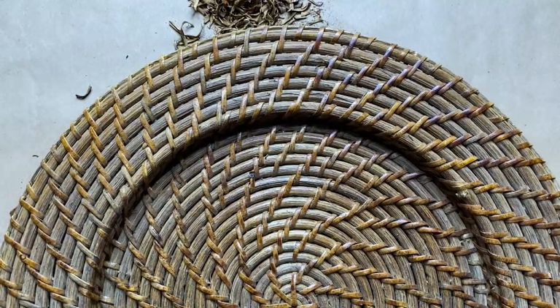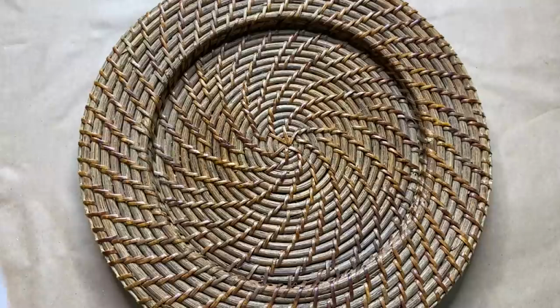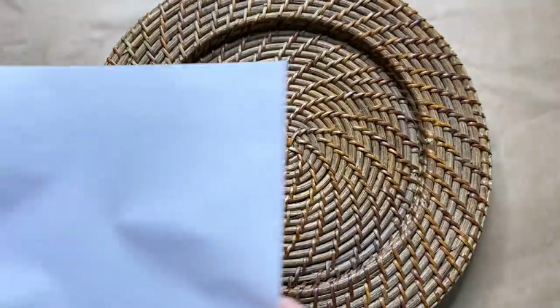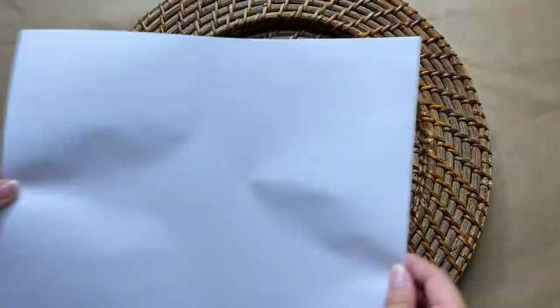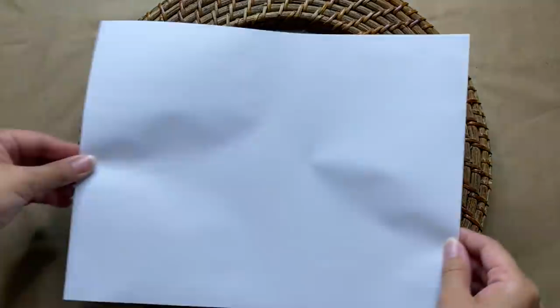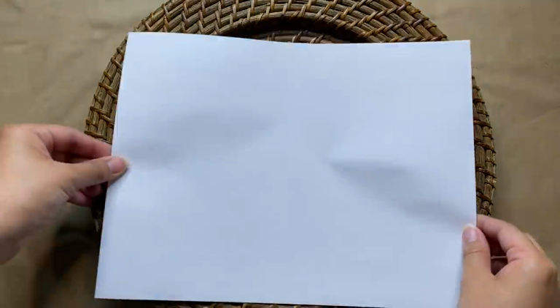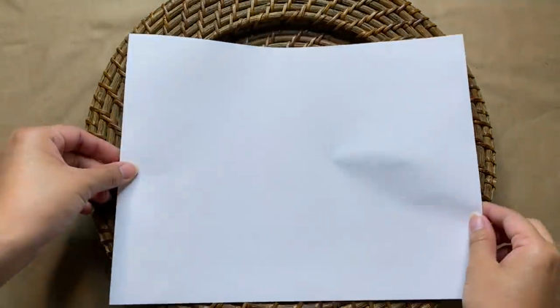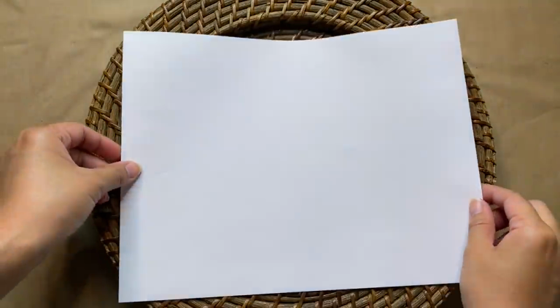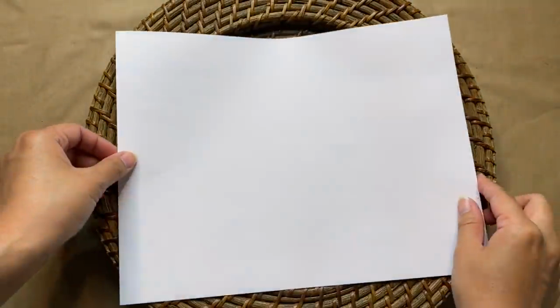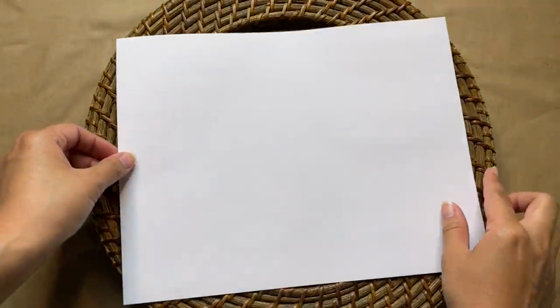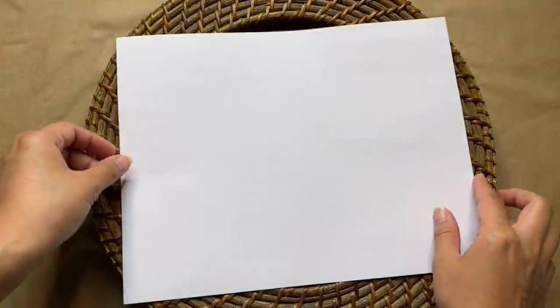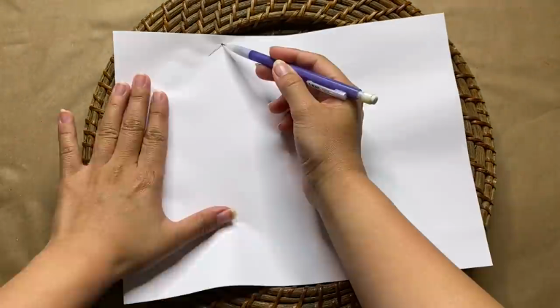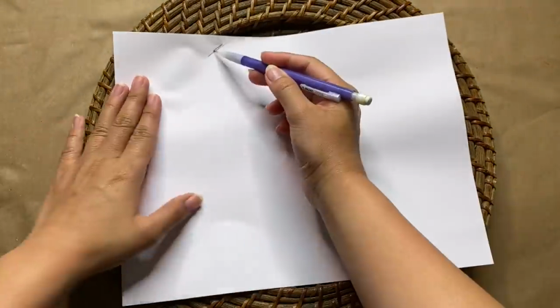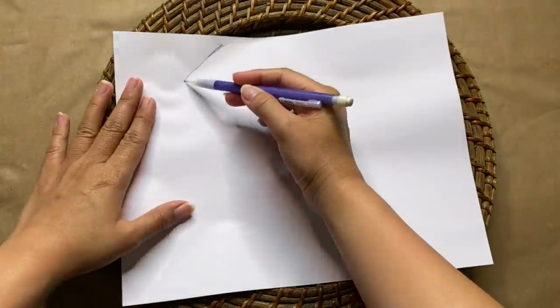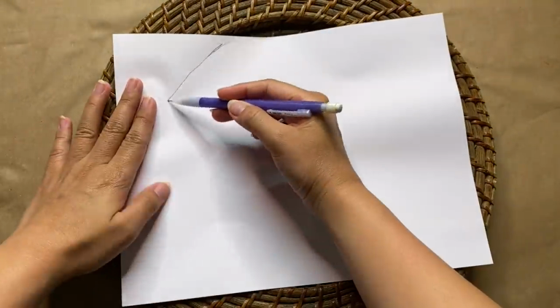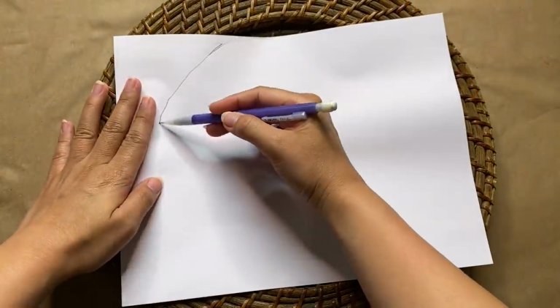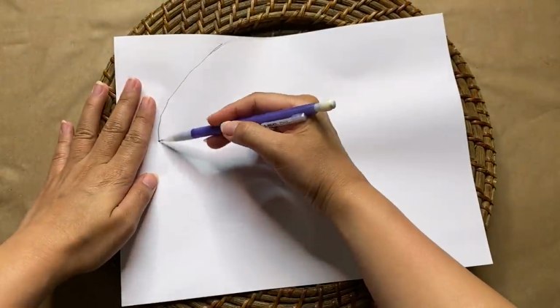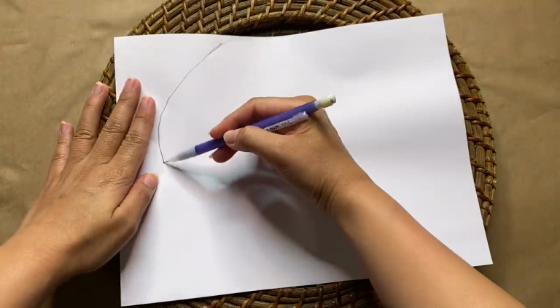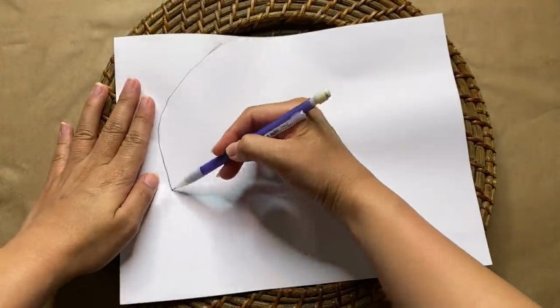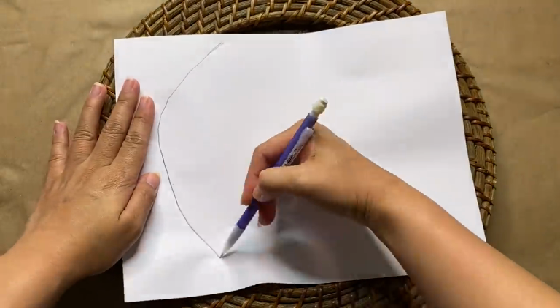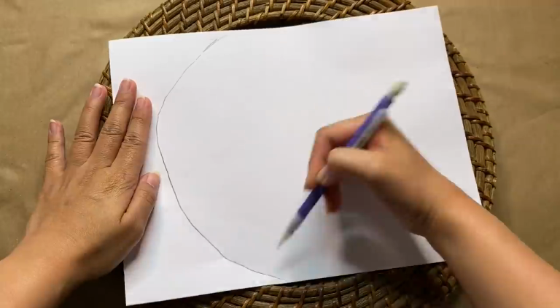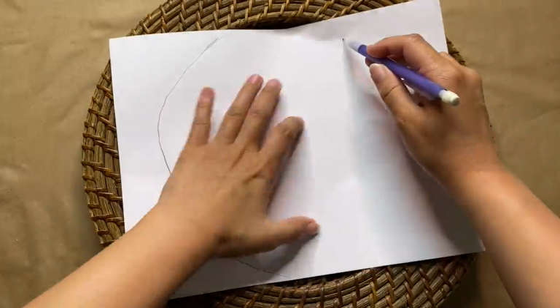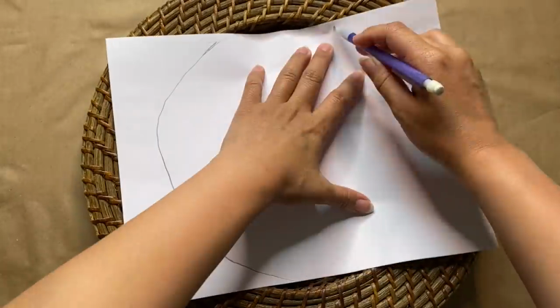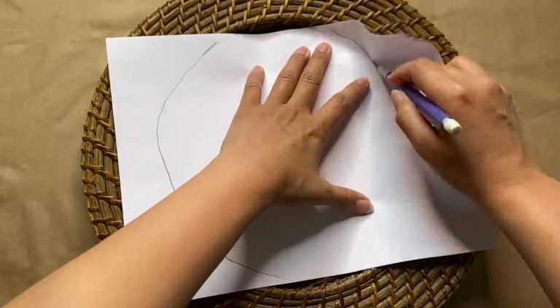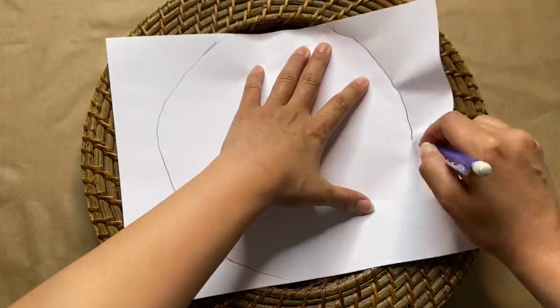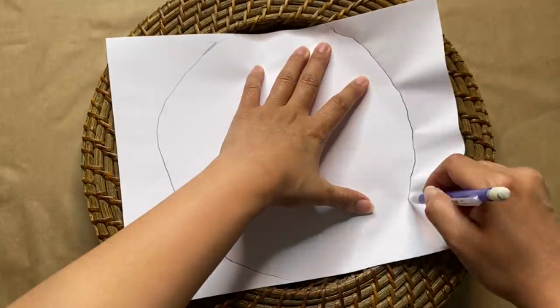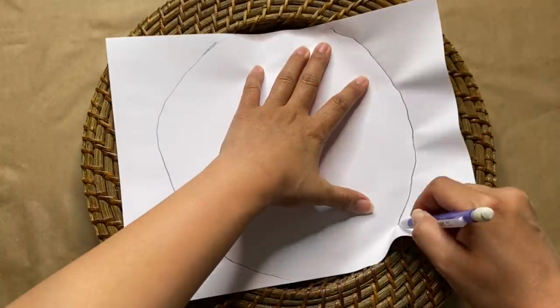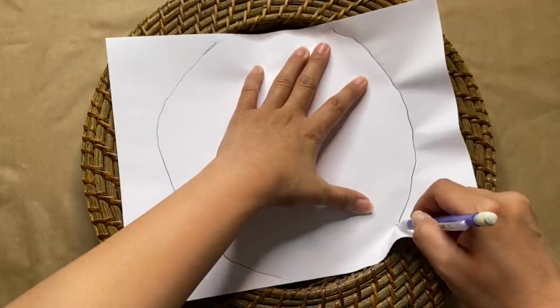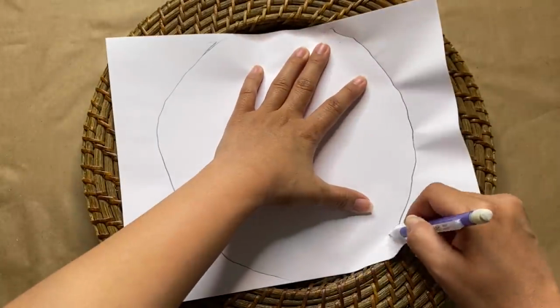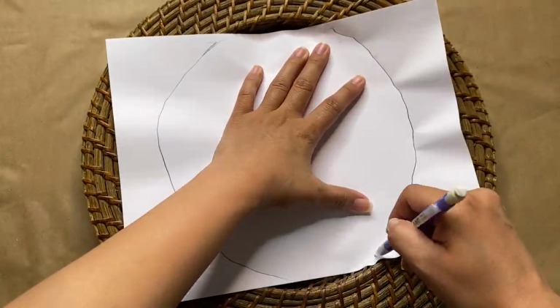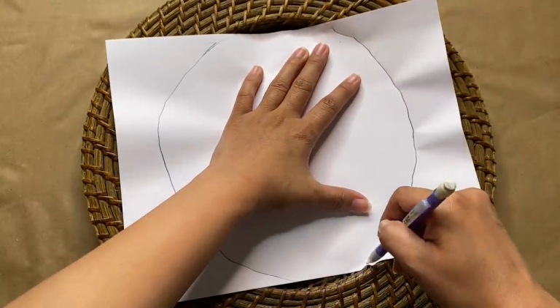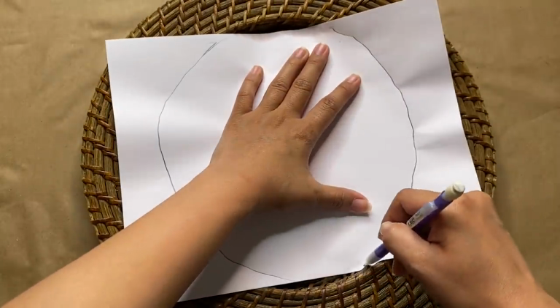Now I'm taking two pieces of paper, tracing the inner part of the plate, and cutting that out.